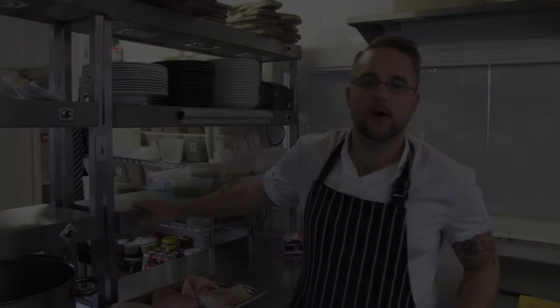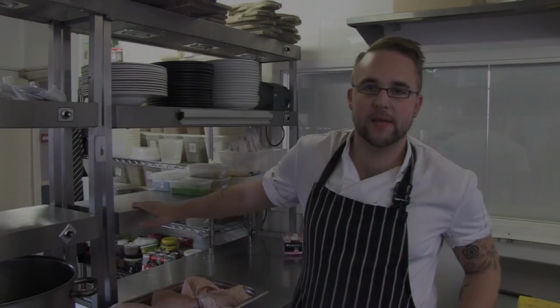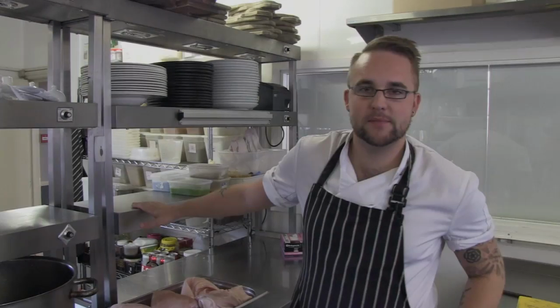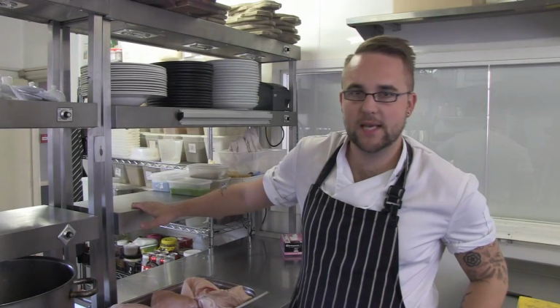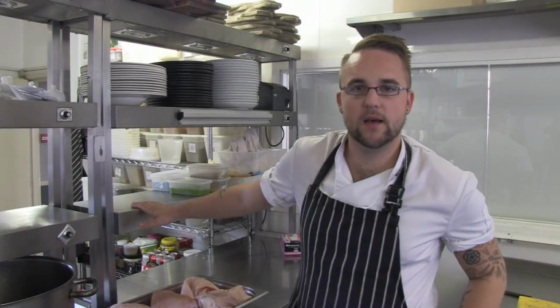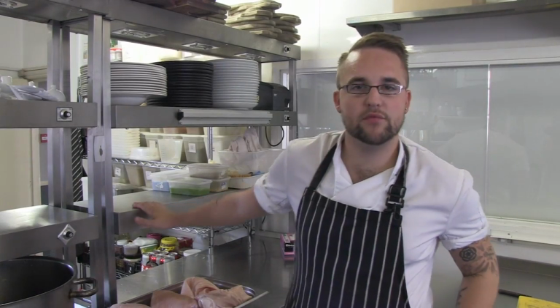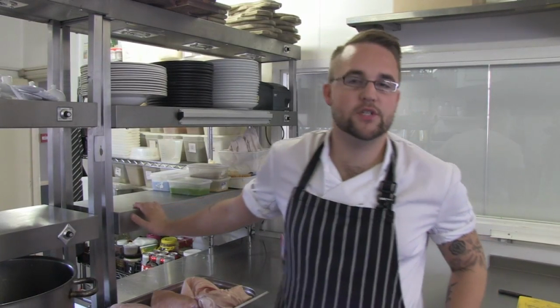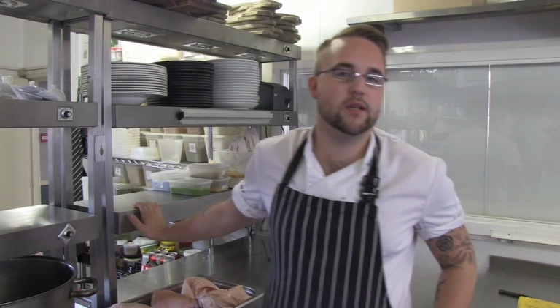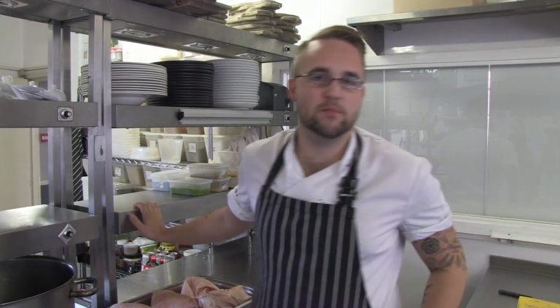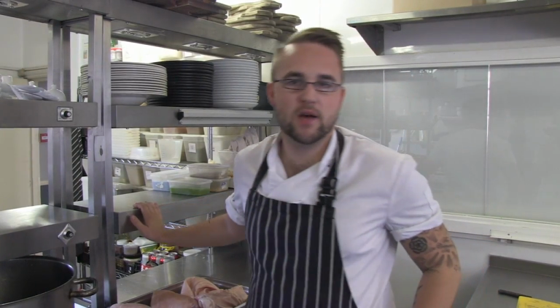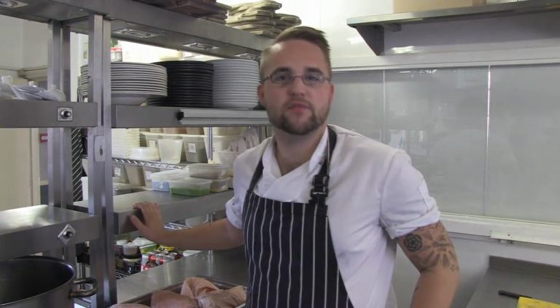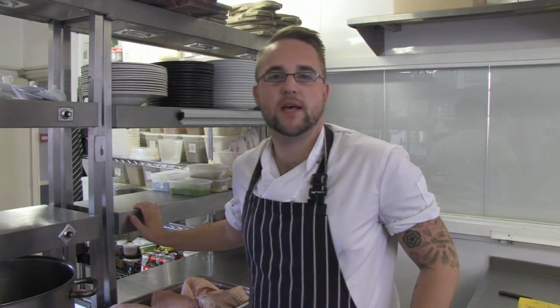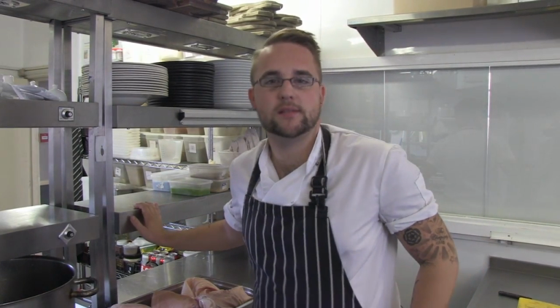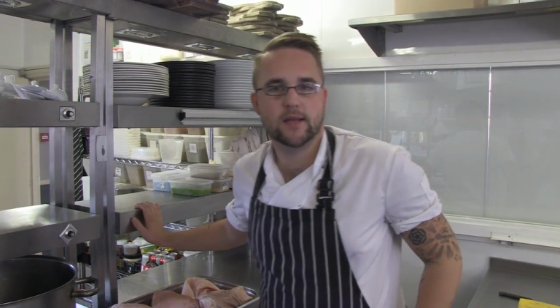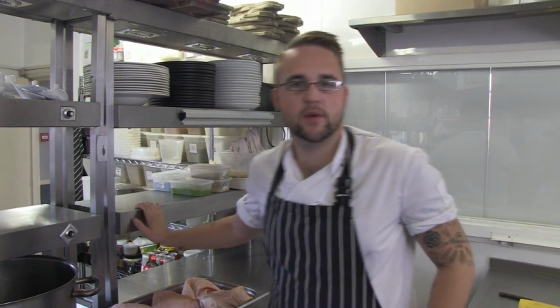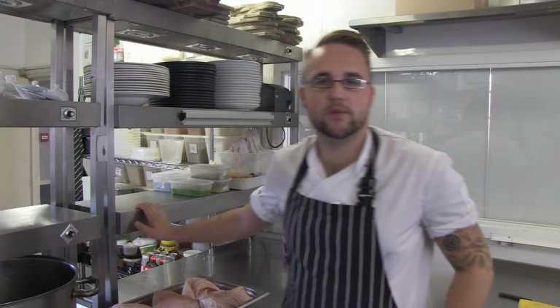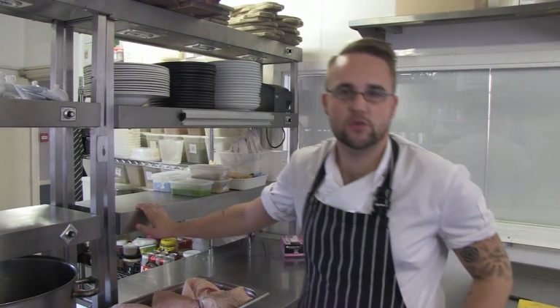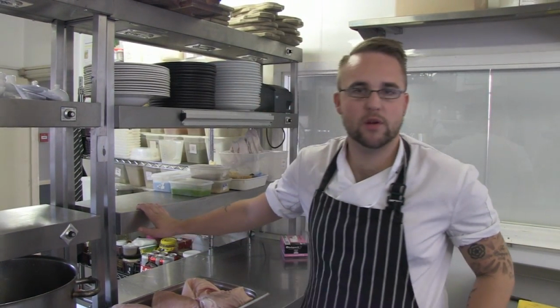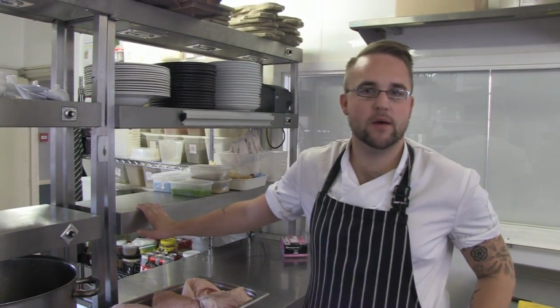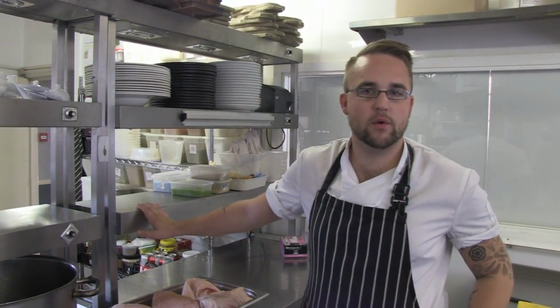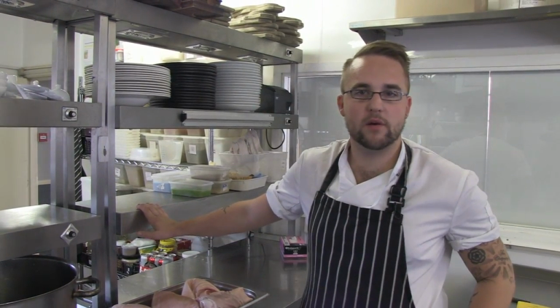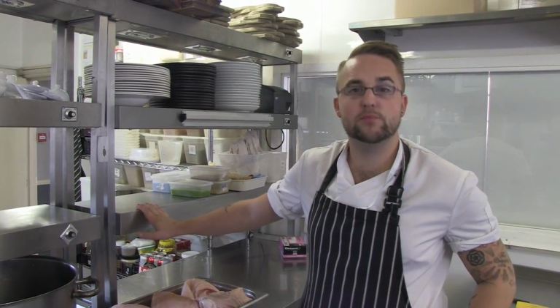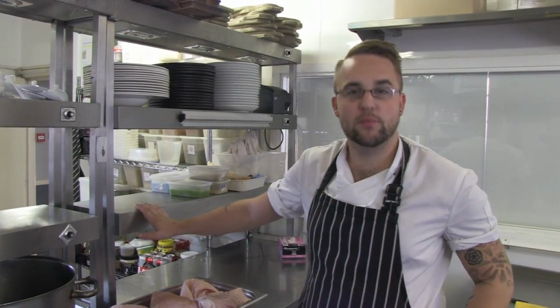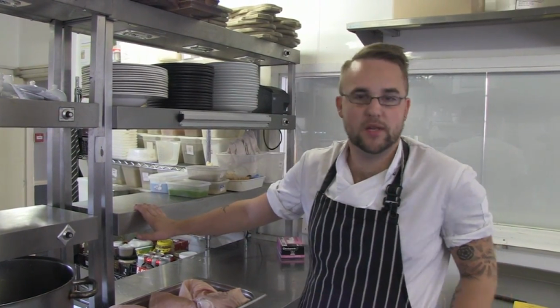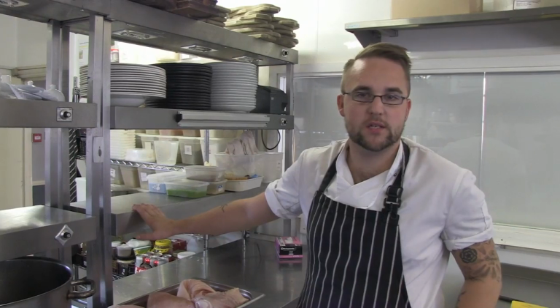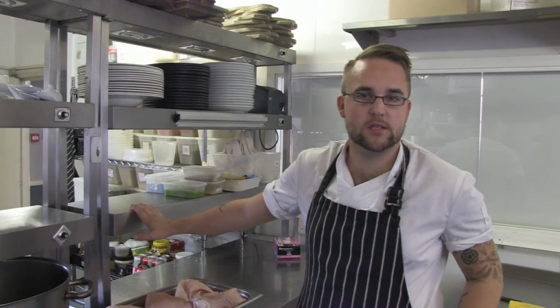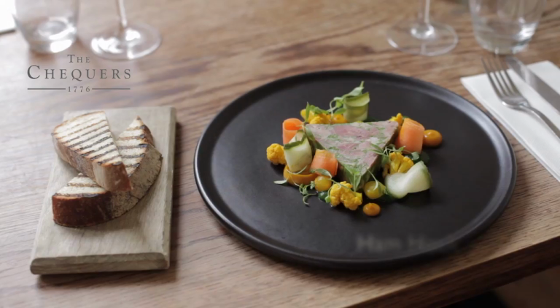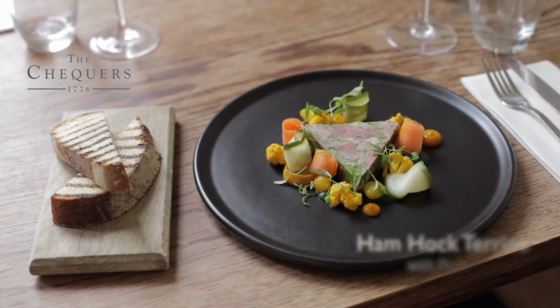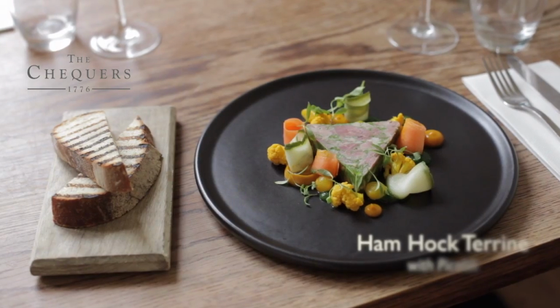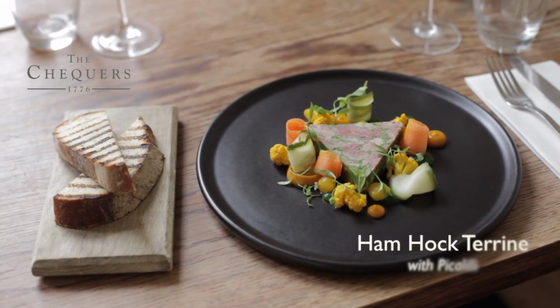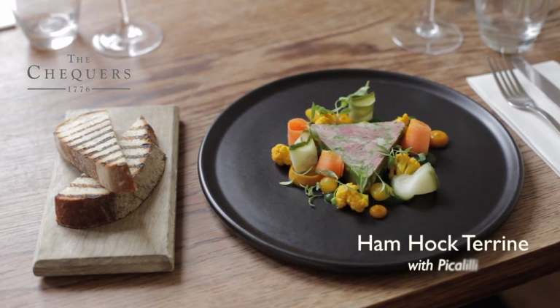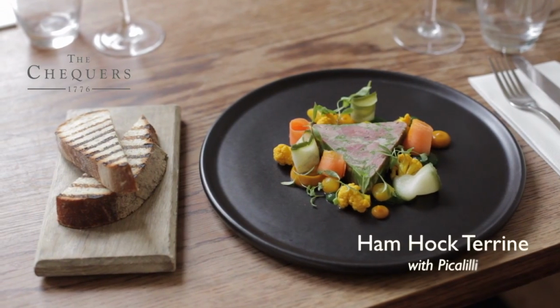Hi, my name's Lee. I'm from the Chequers in Bath, and today we're going to be talking about one of our most popular dishes, the ham hock terrine.